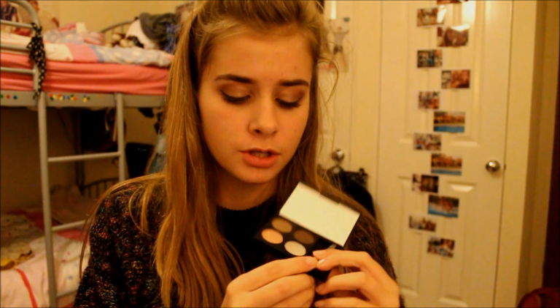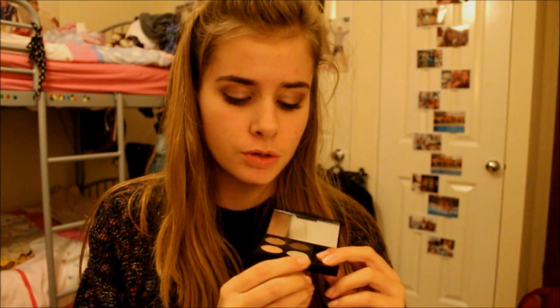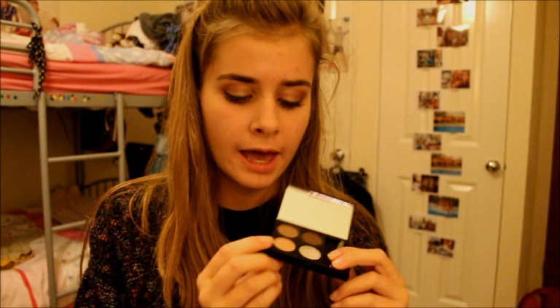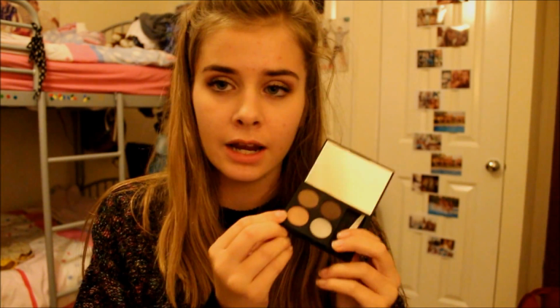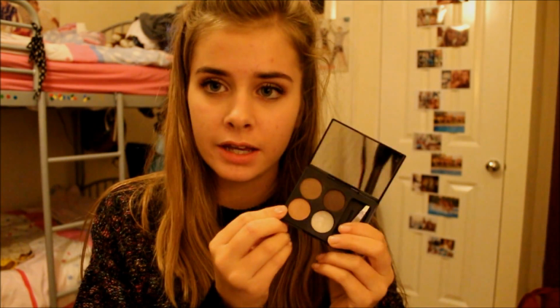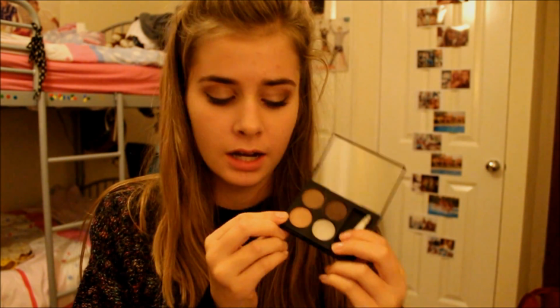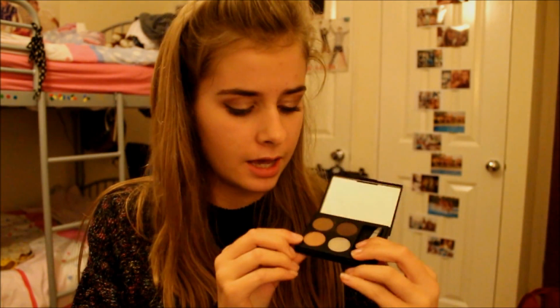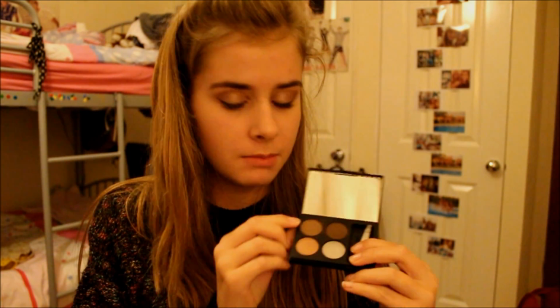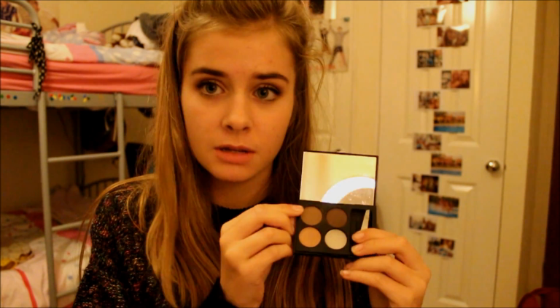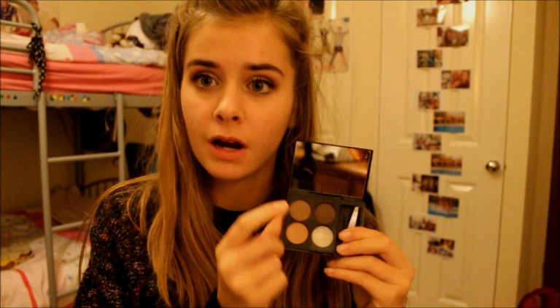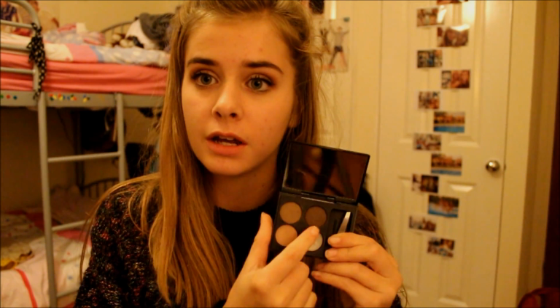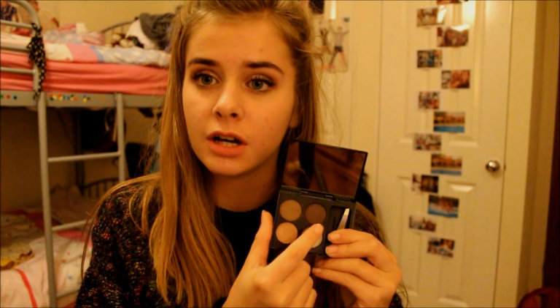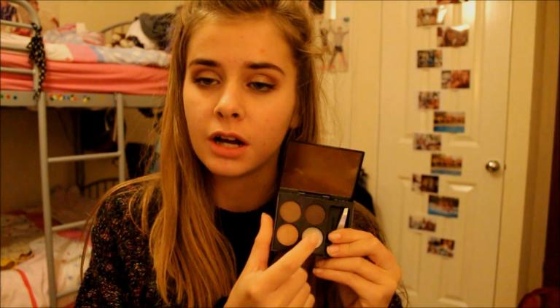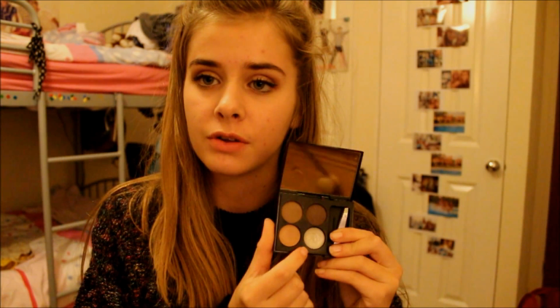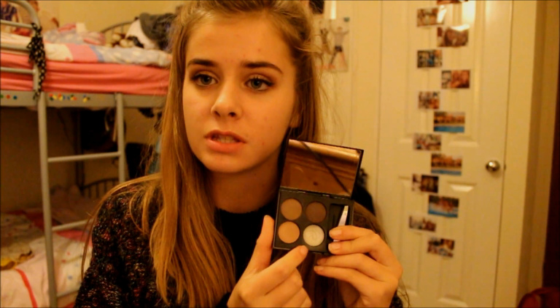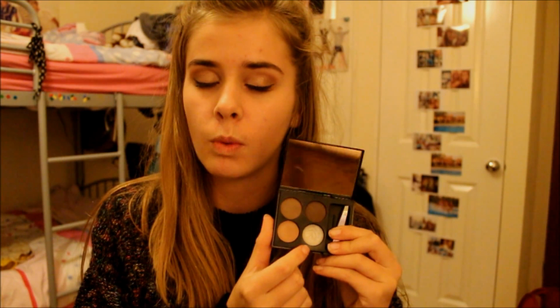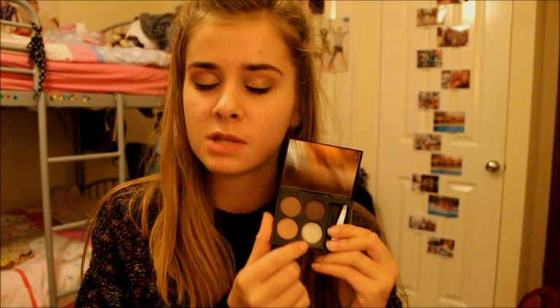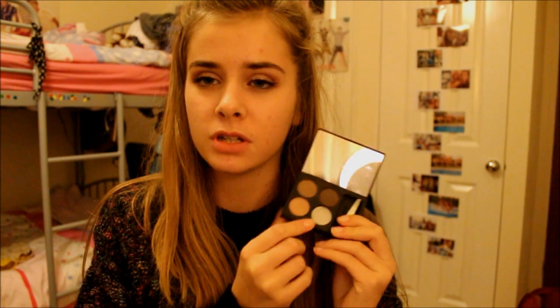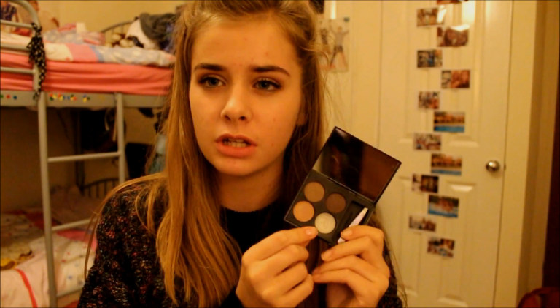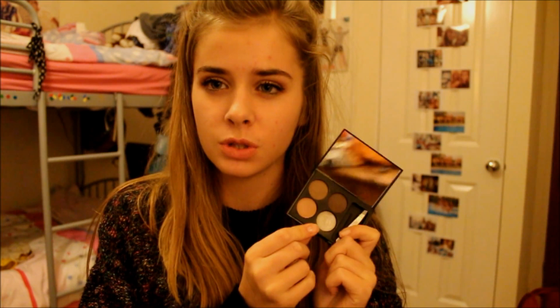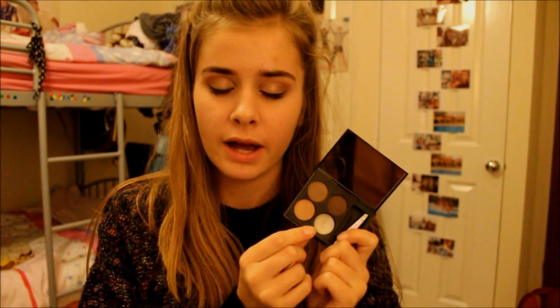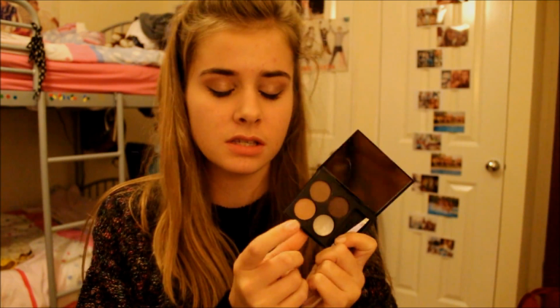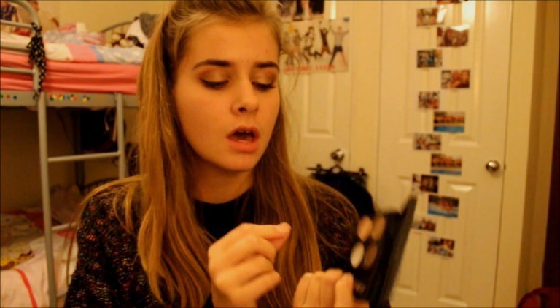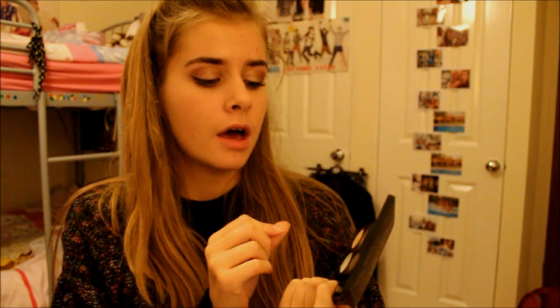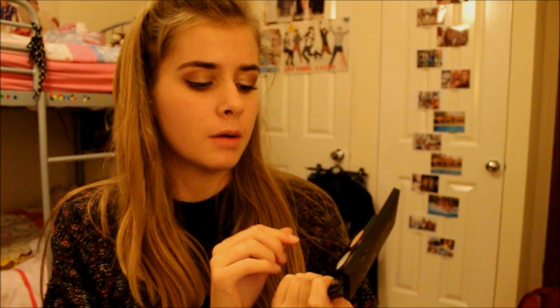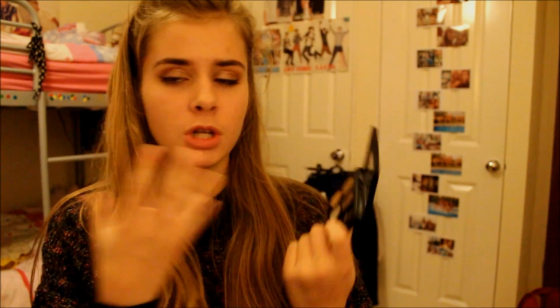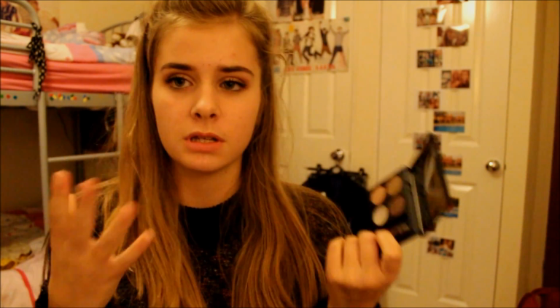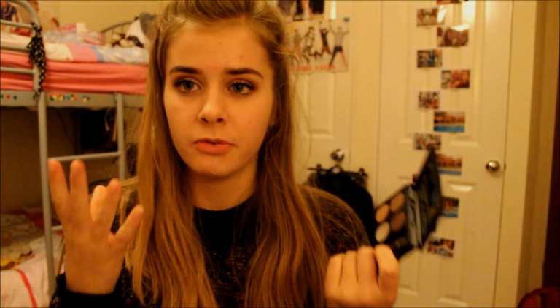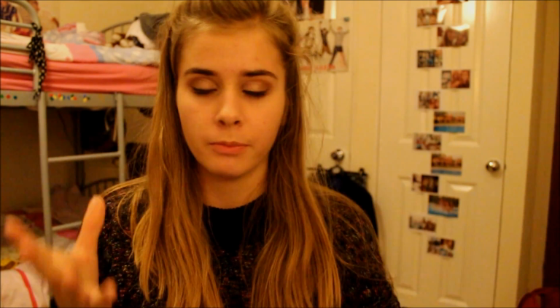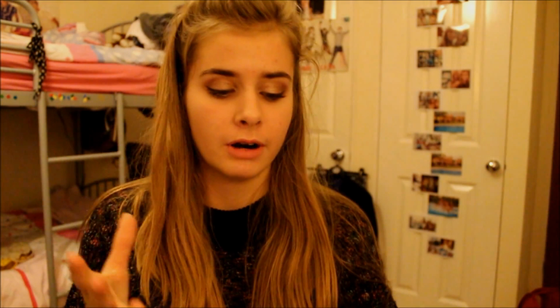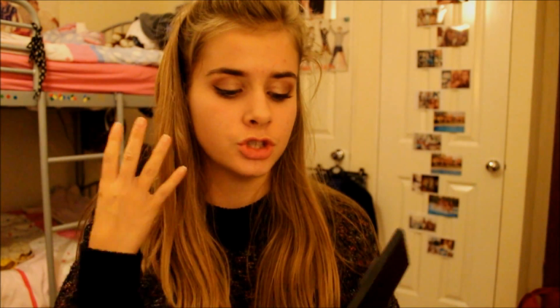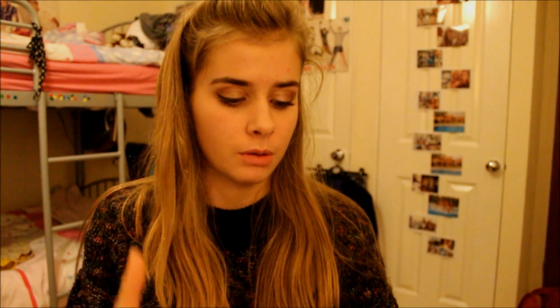You get a light colour, a medium colour, and a dark colour, and then some wax — but I don't really use the wax purely because I prefer brow gel.